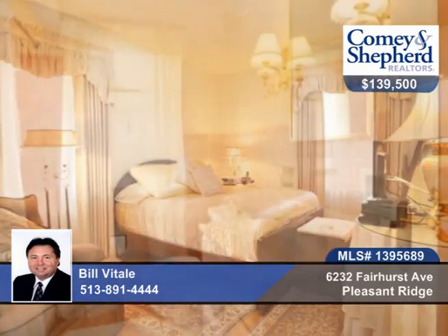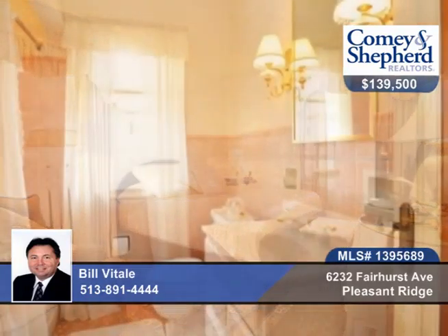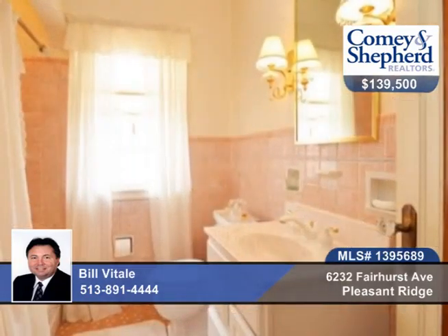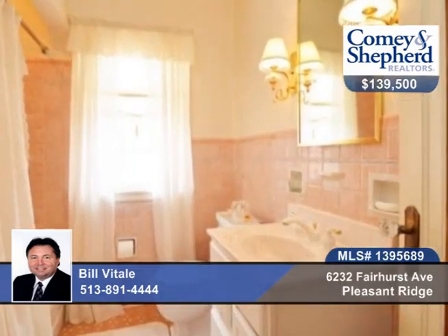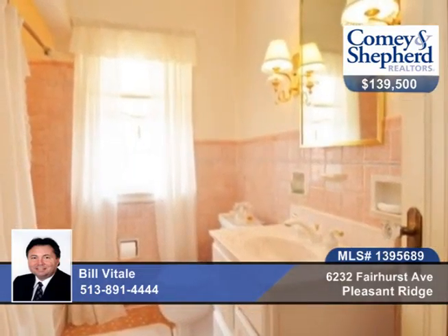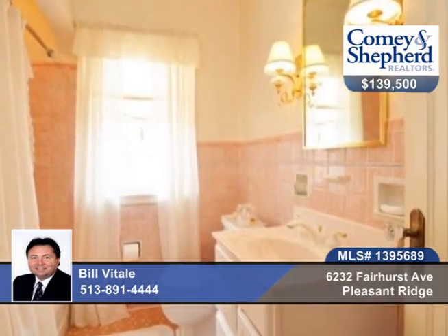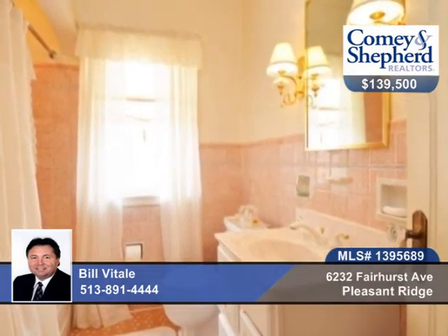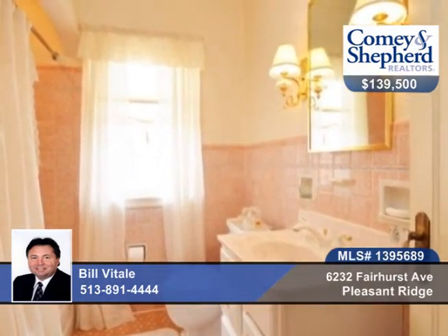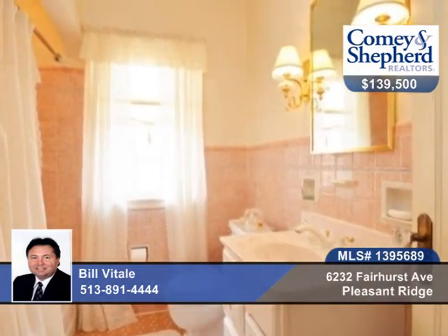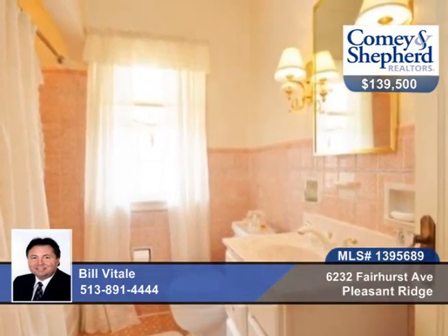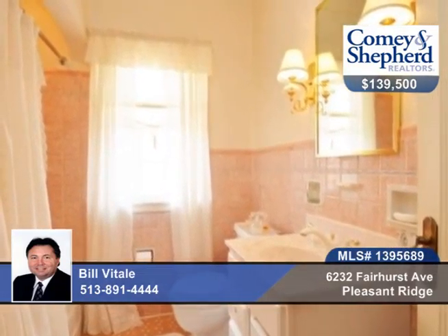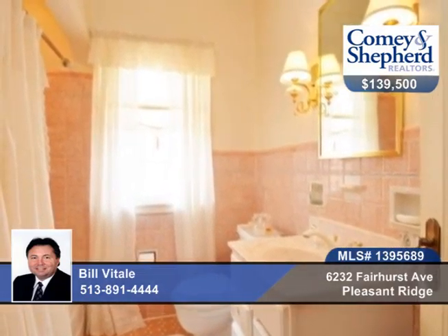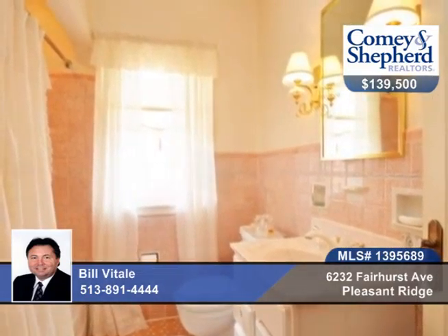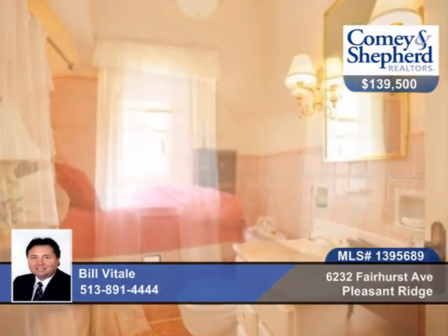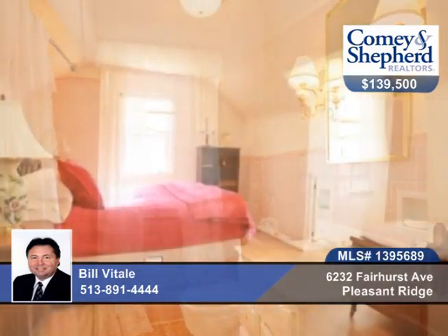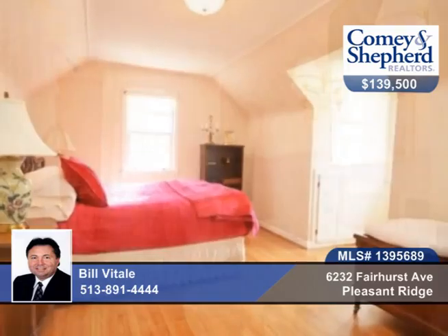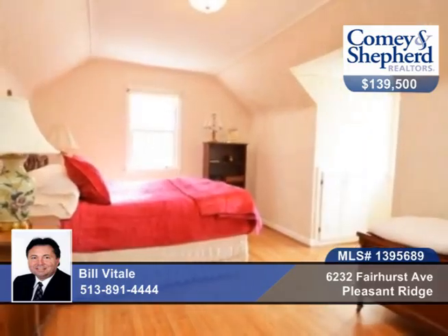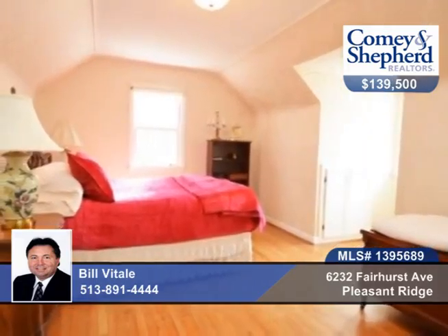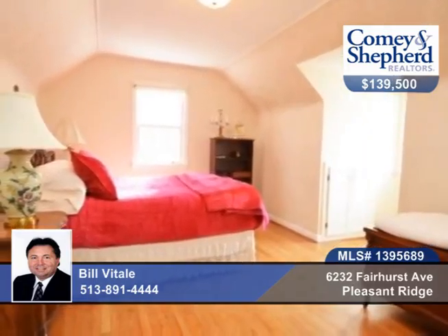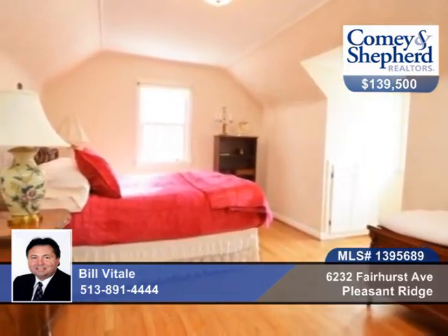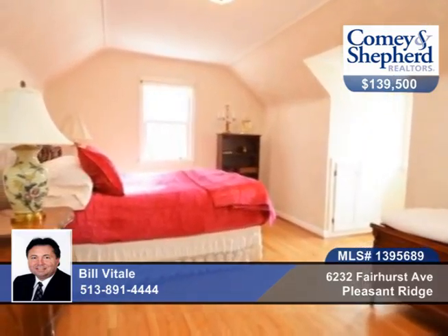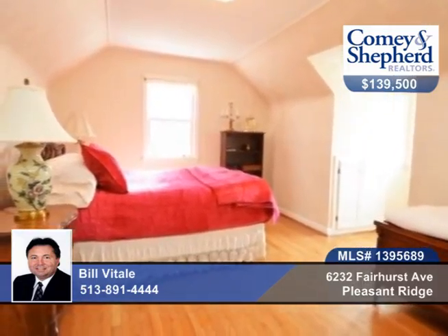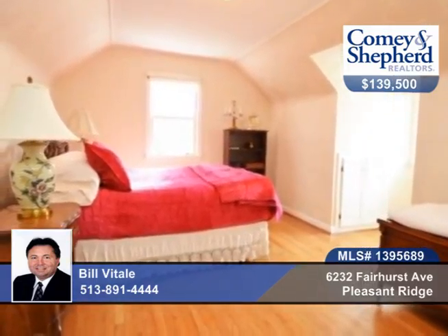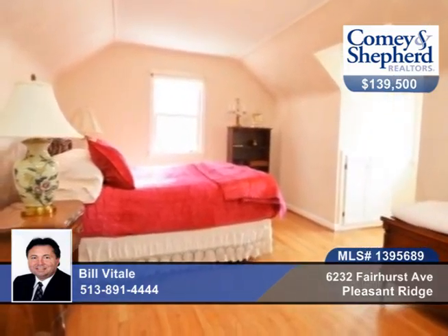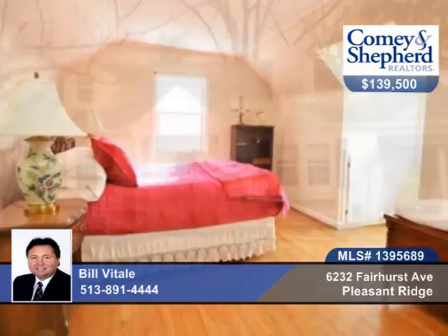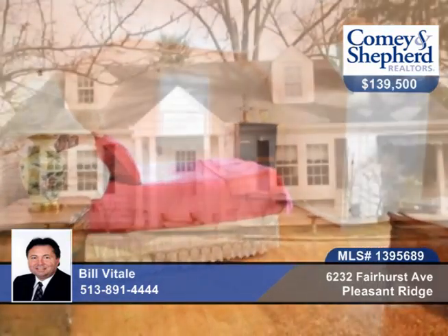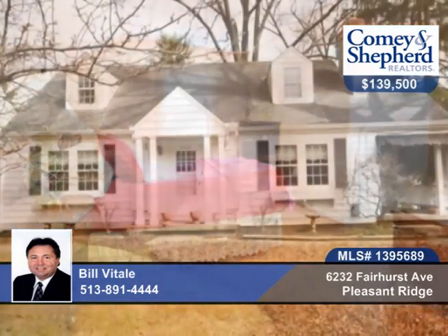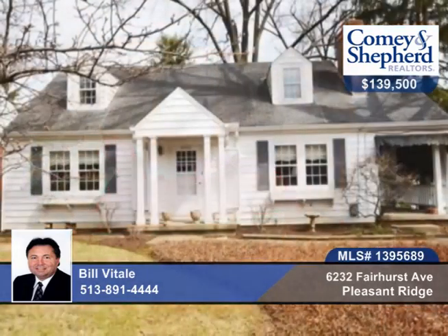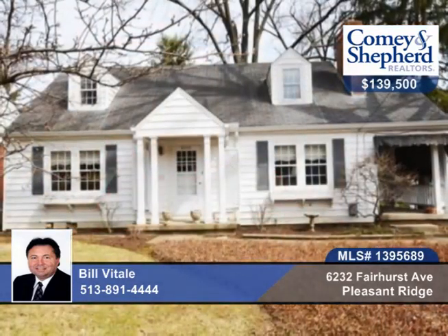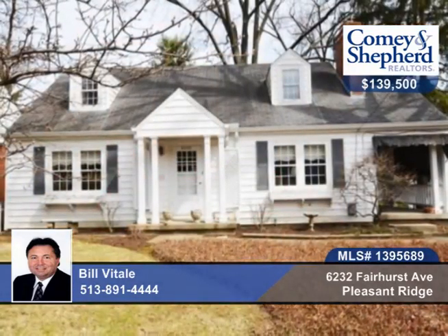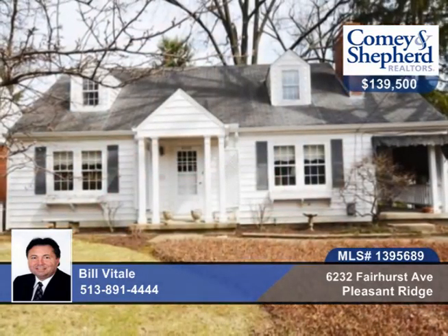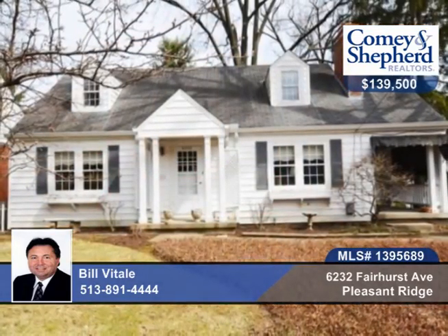The home is located on a double lot with a private yard, and it's been well-maintained. Talk to Bill about all the possibilities of this home.